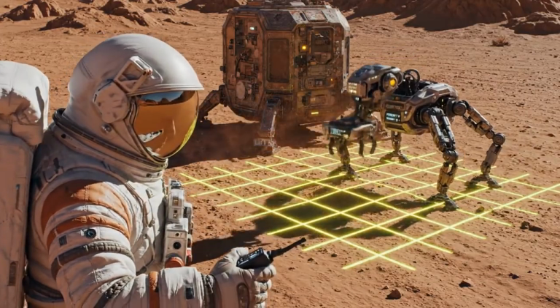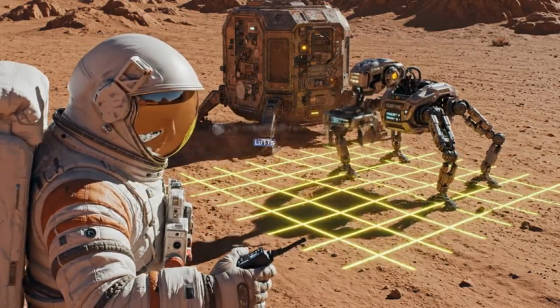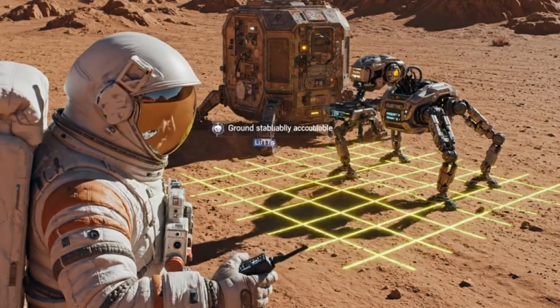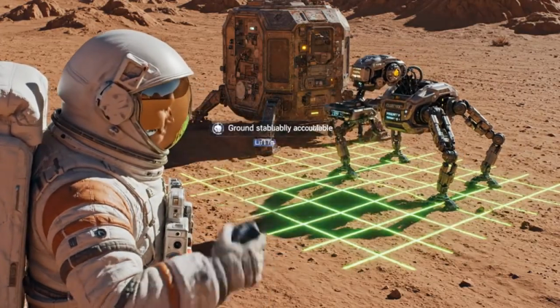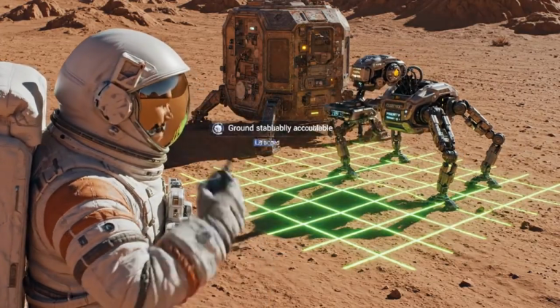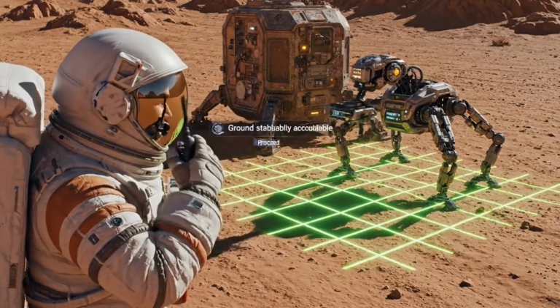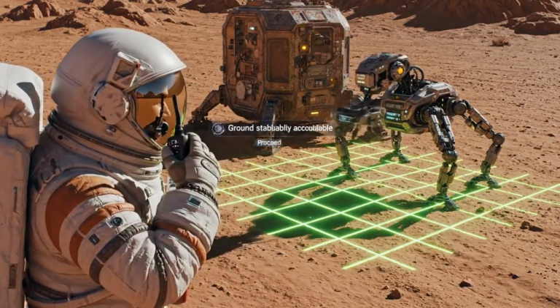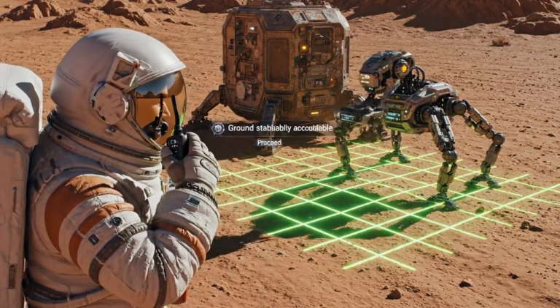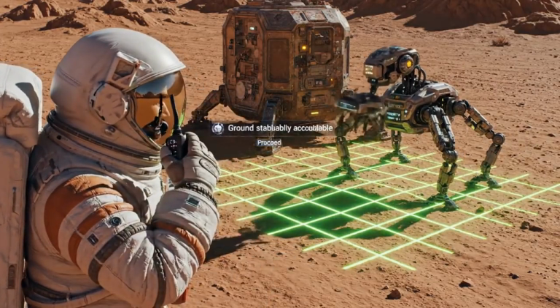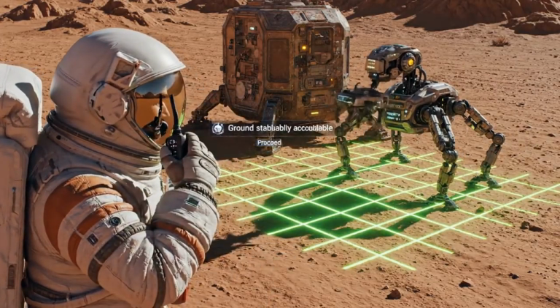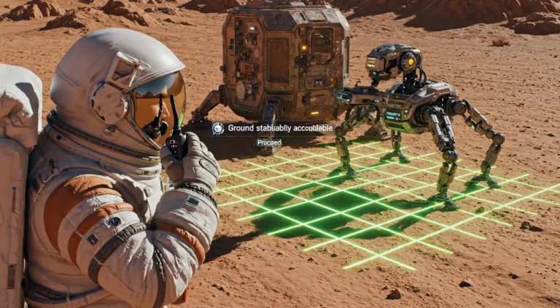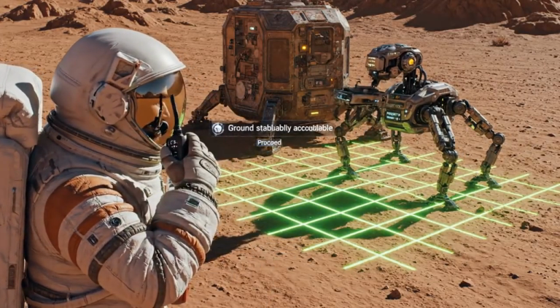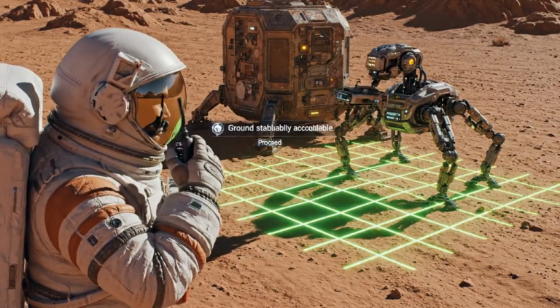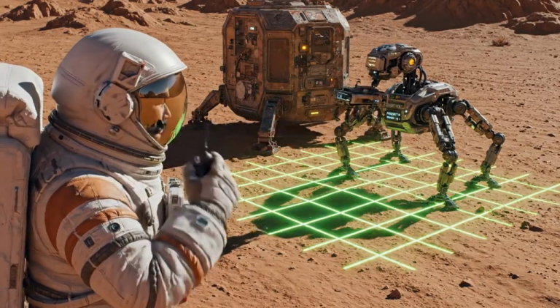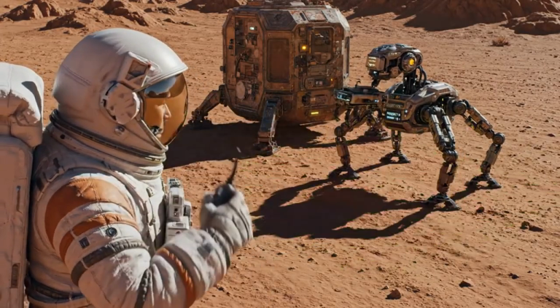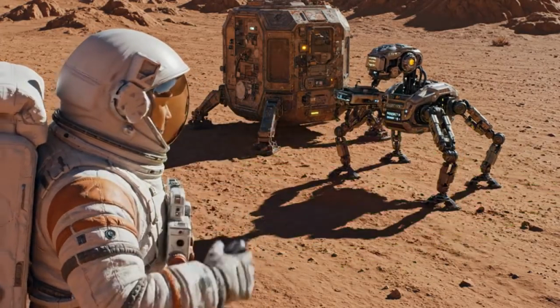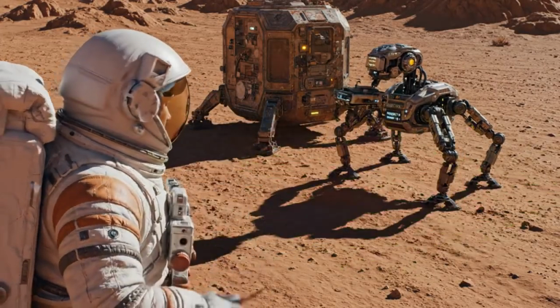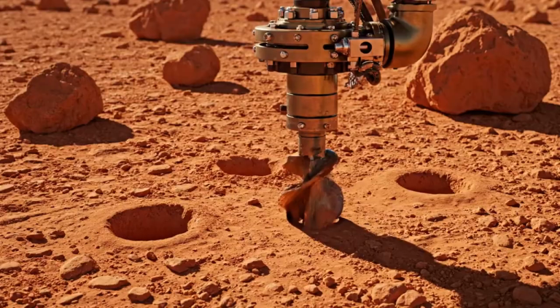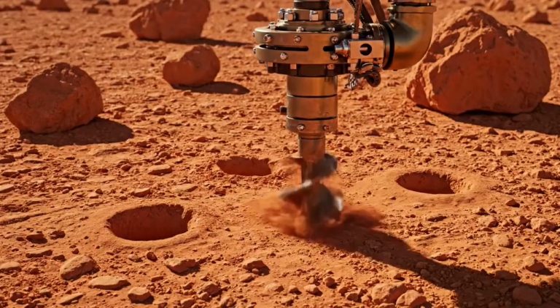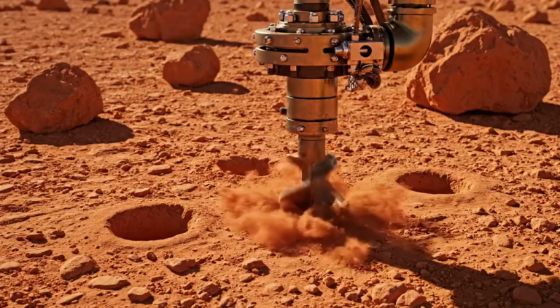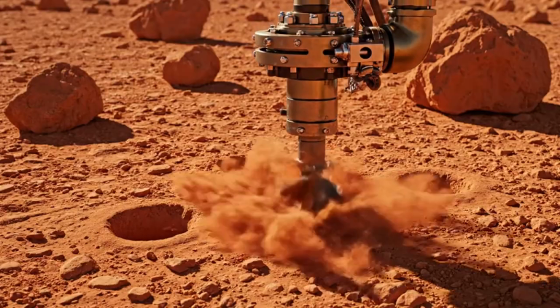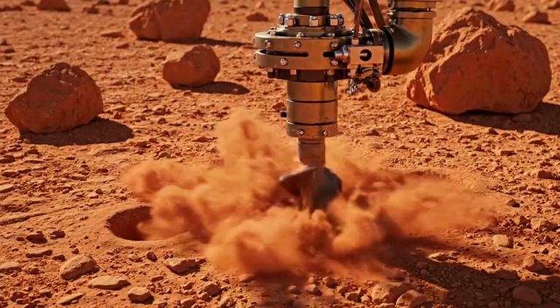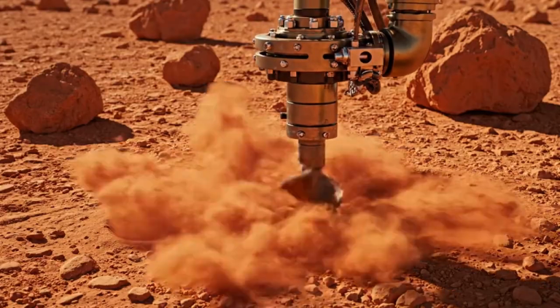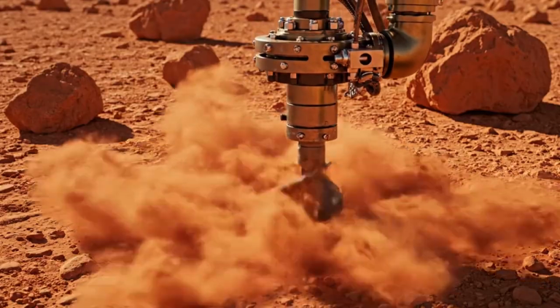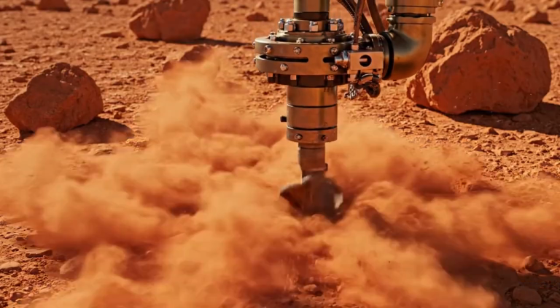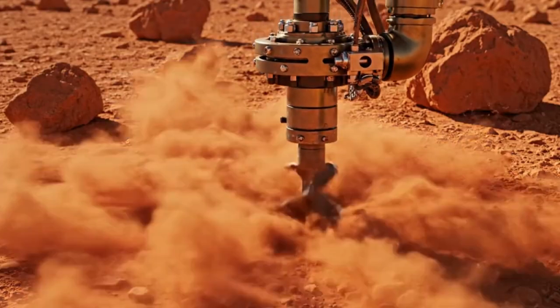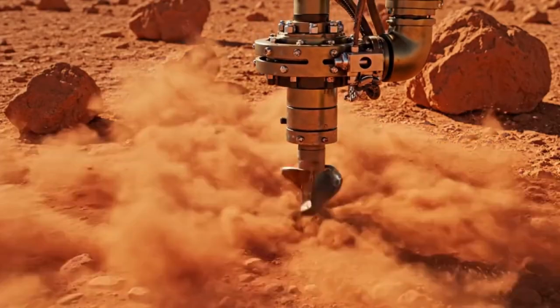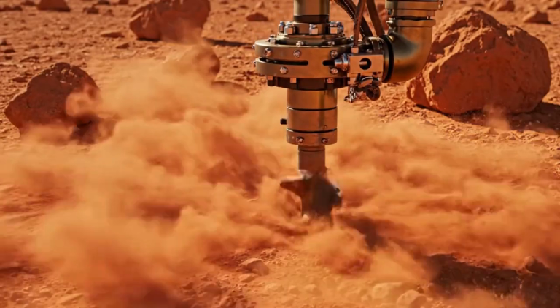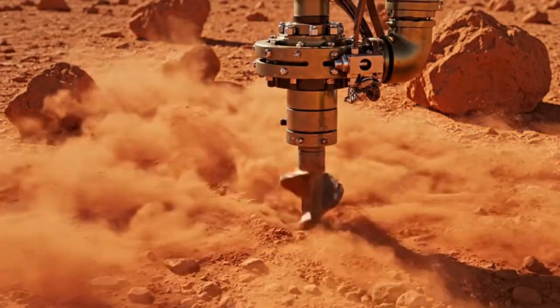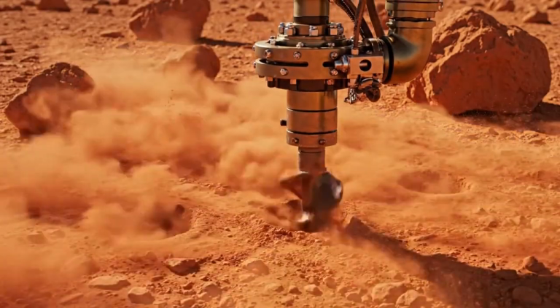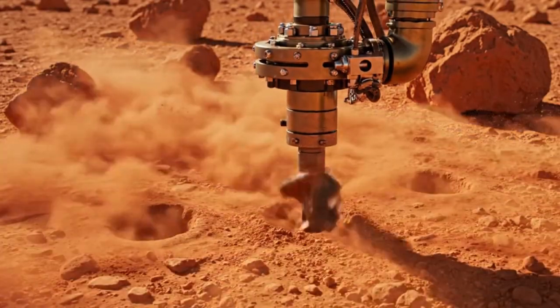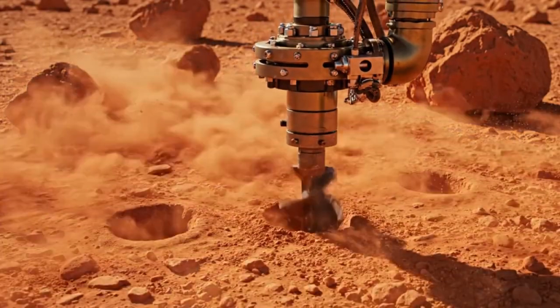Ground stability — seek approach, please. Ground stability — seek approach, please.